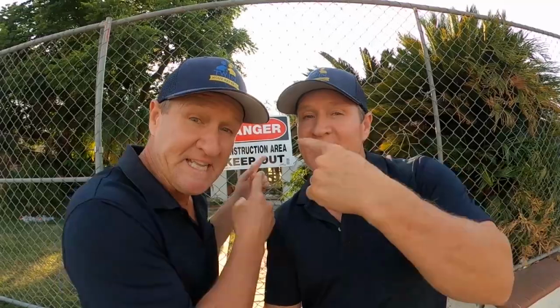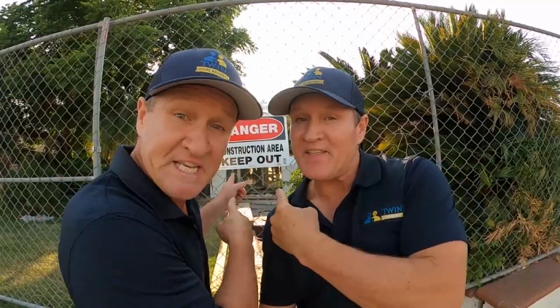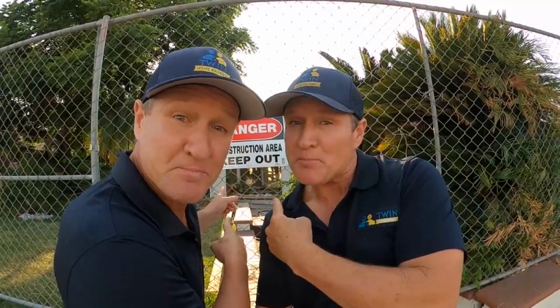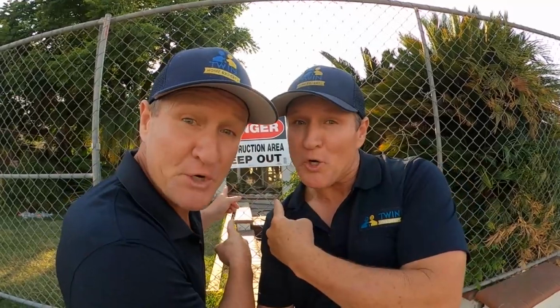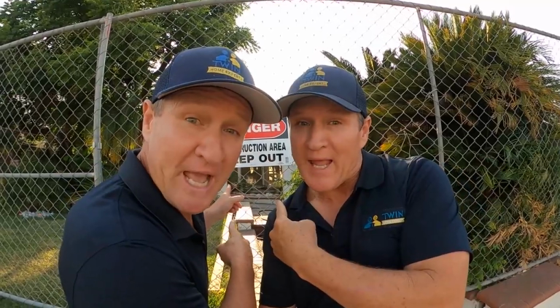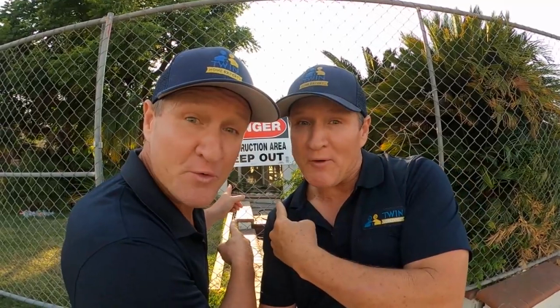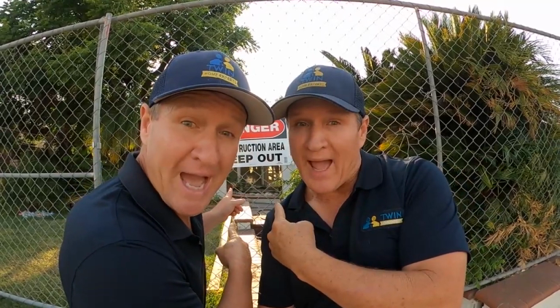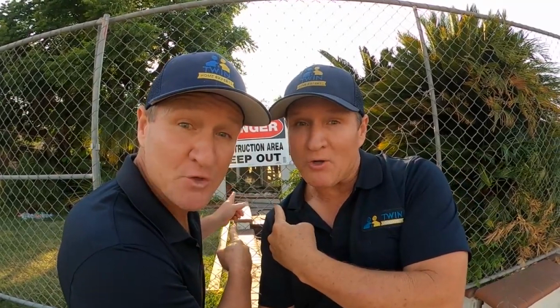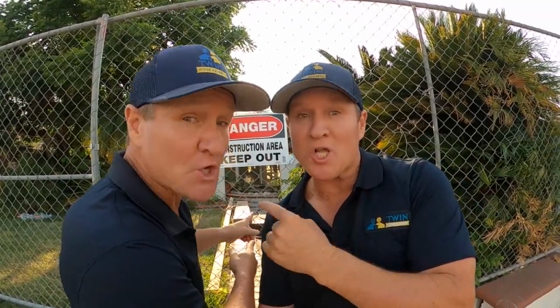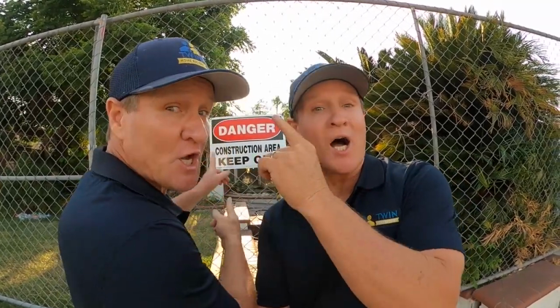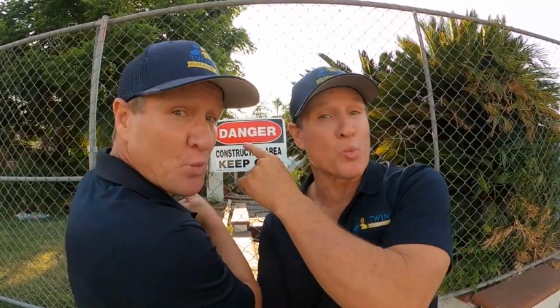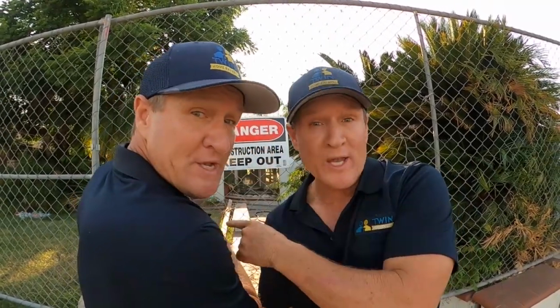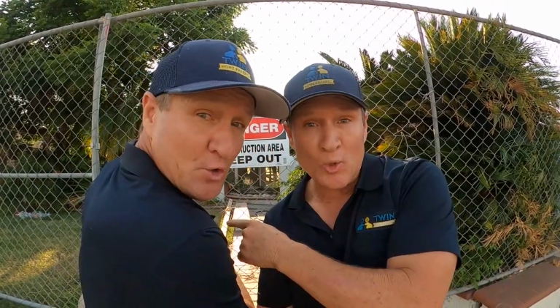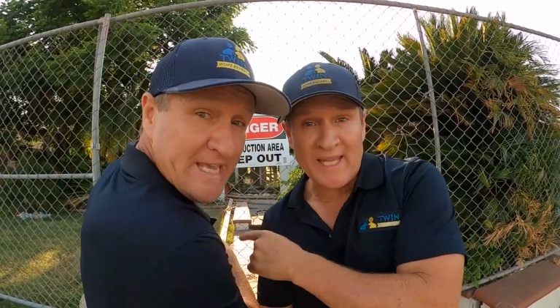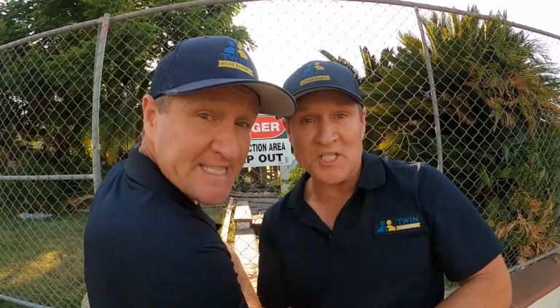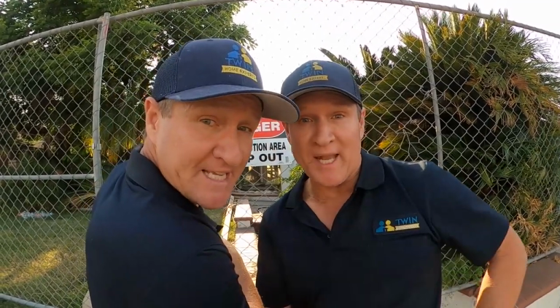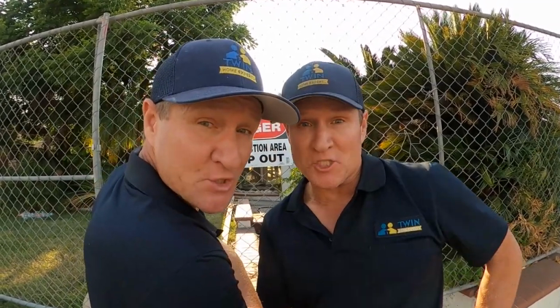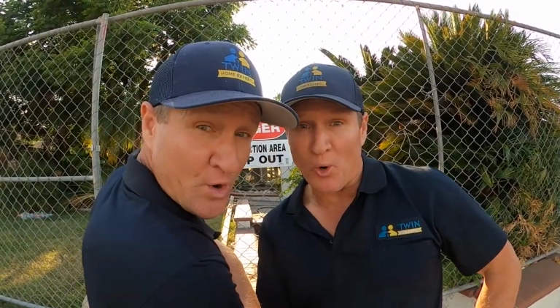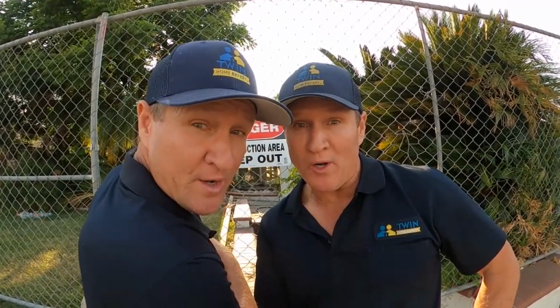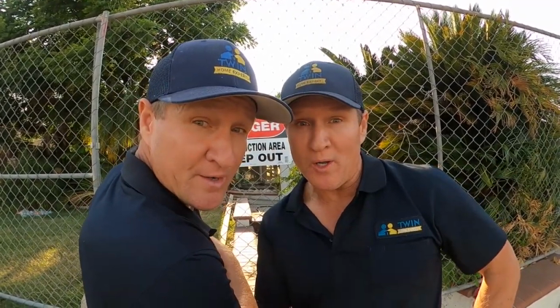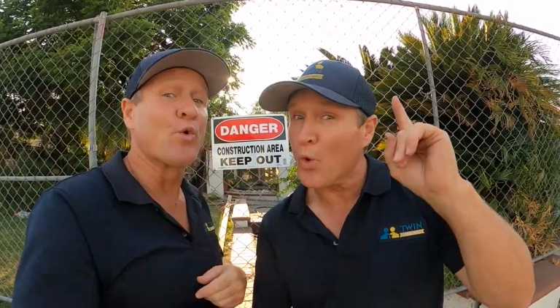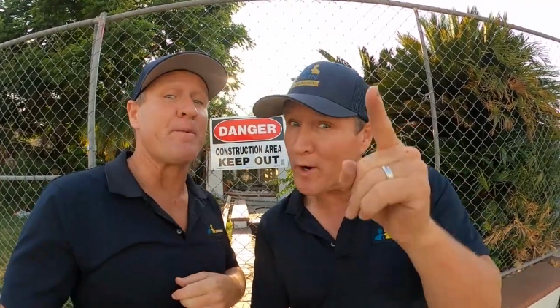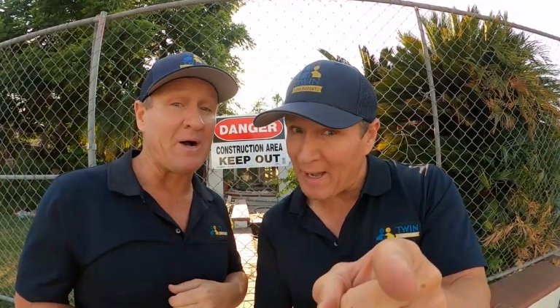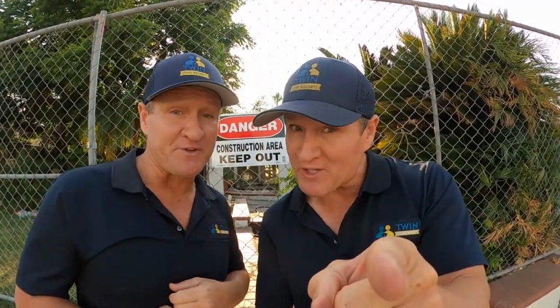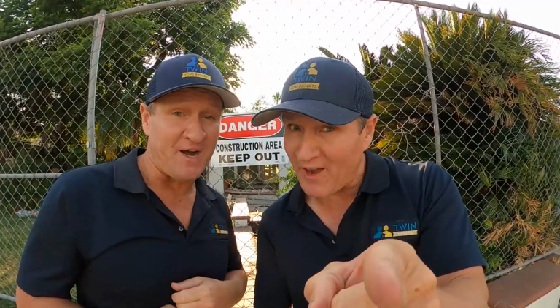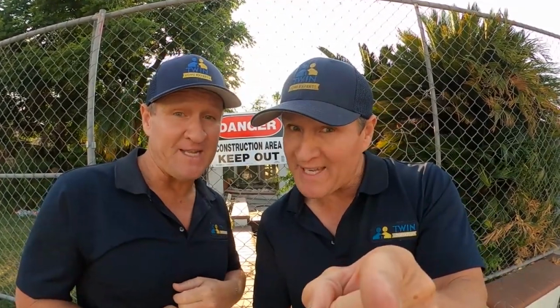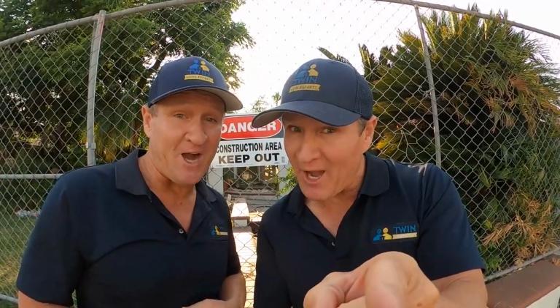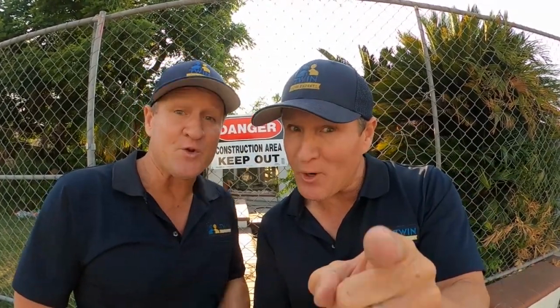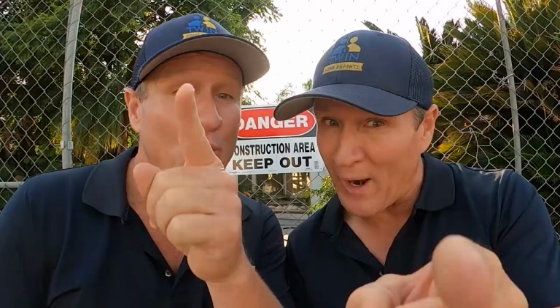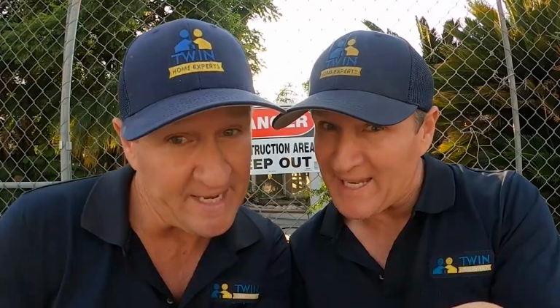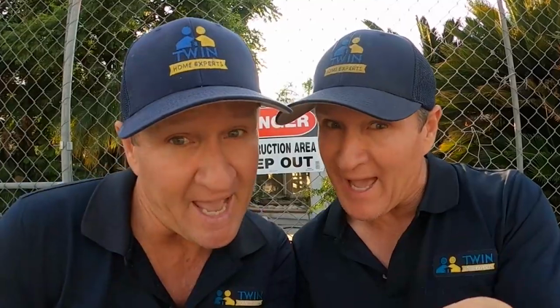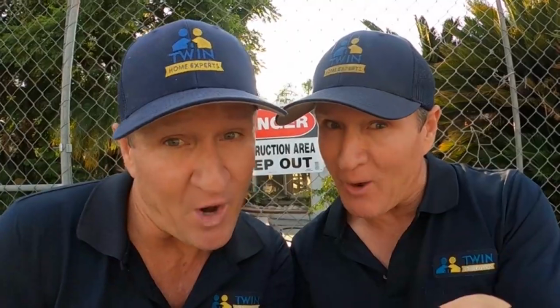Did this burned-down house cause window leaks next door? We're about to find out right now.